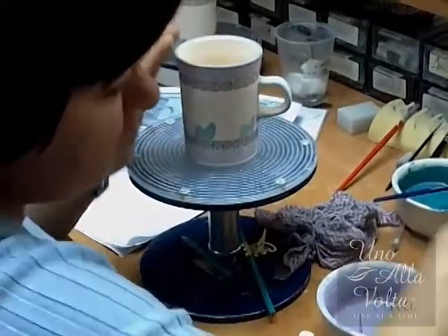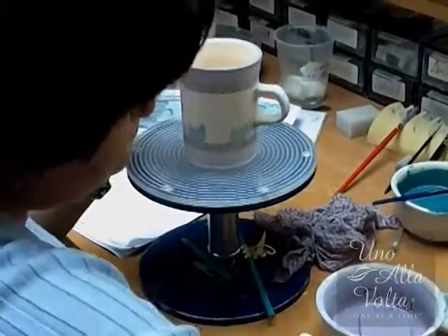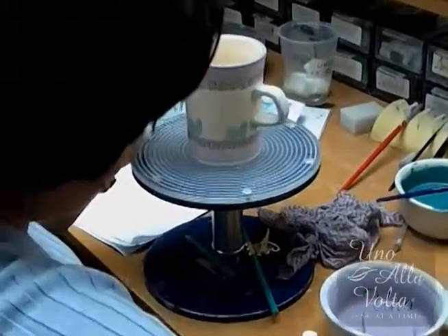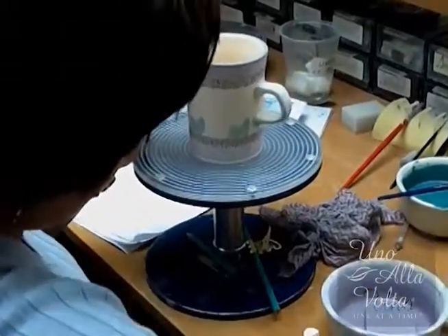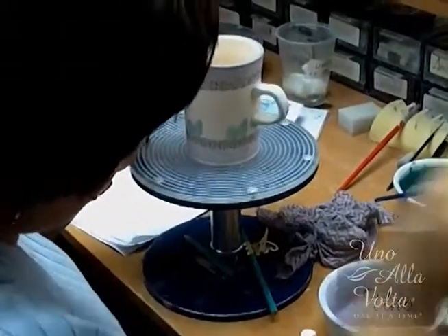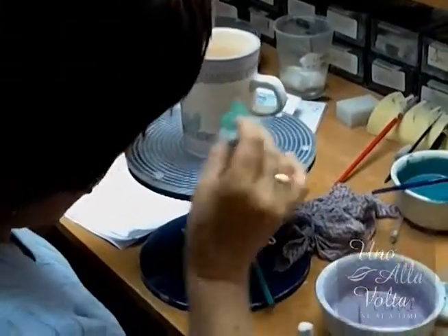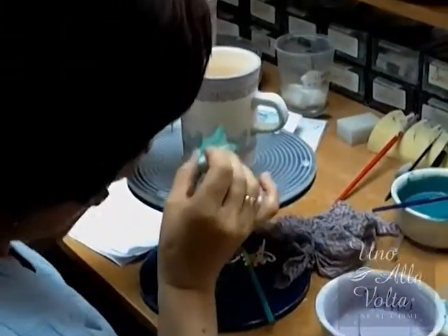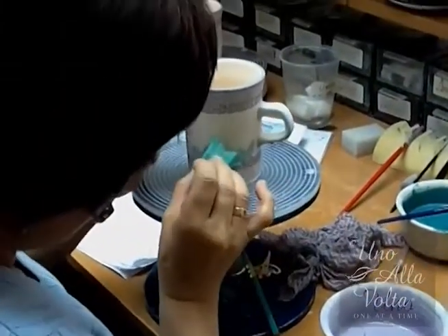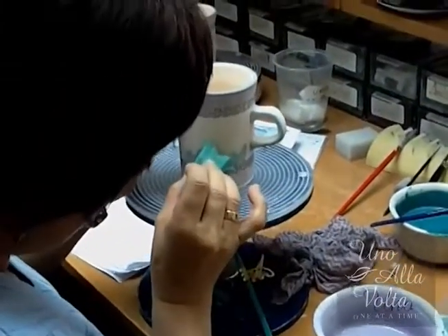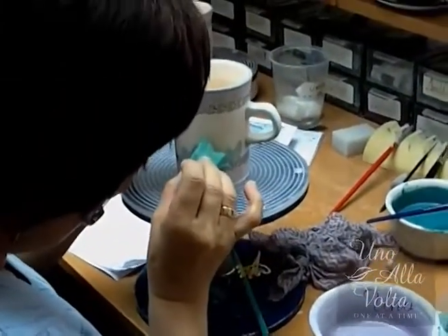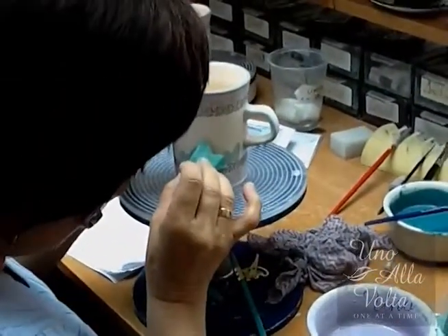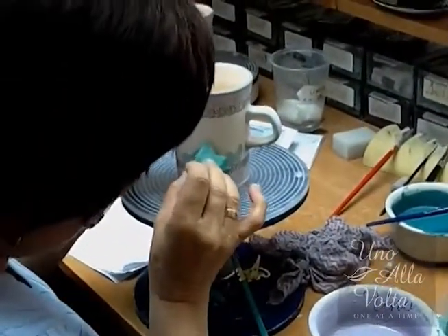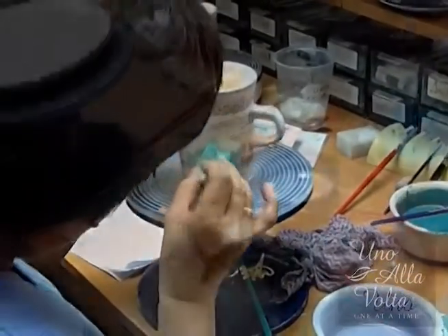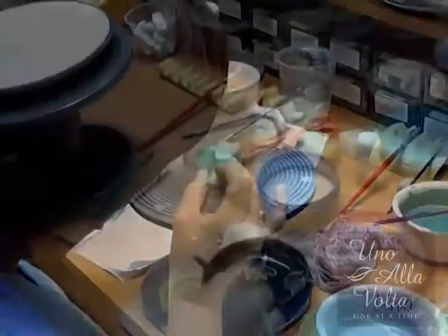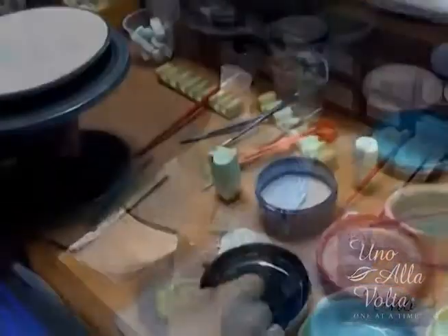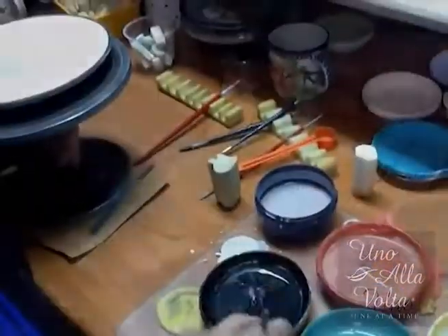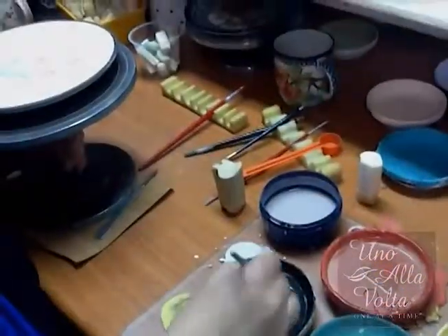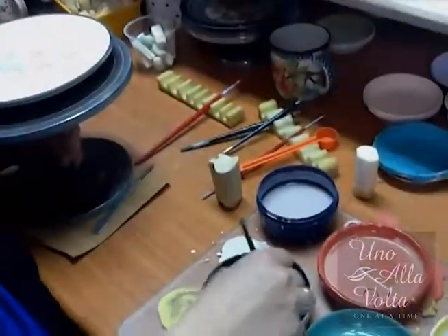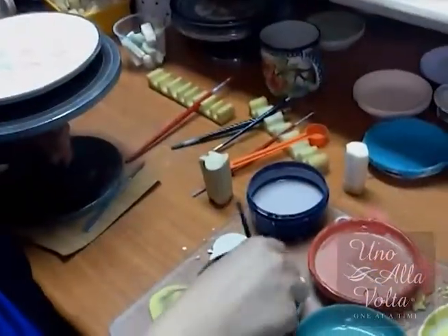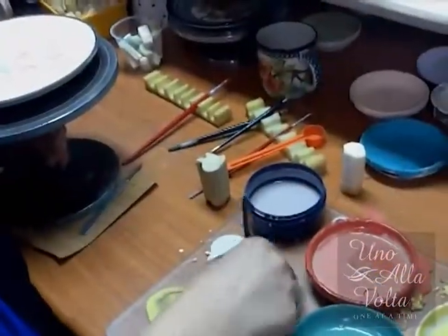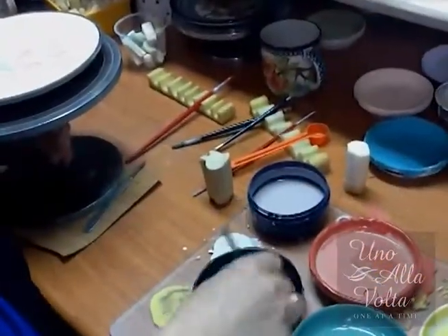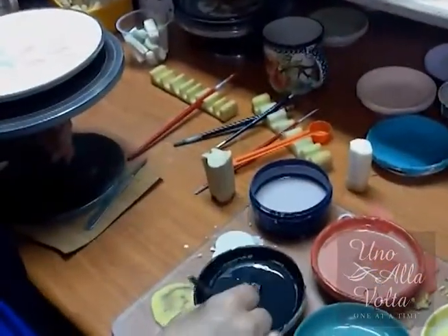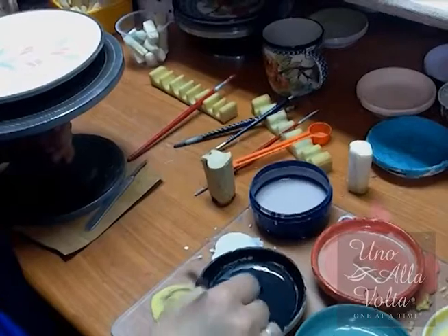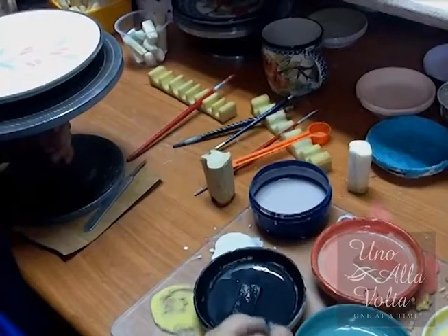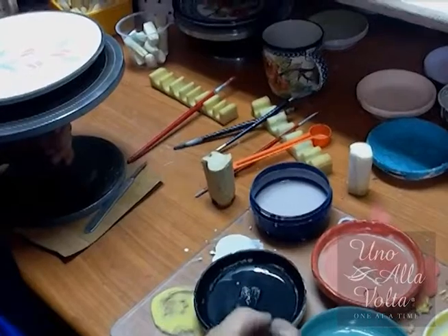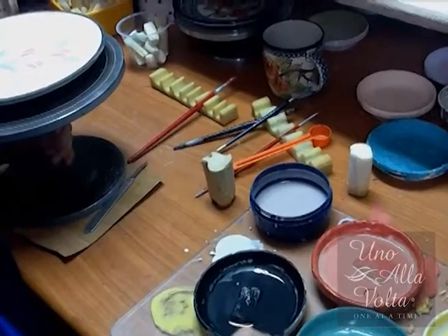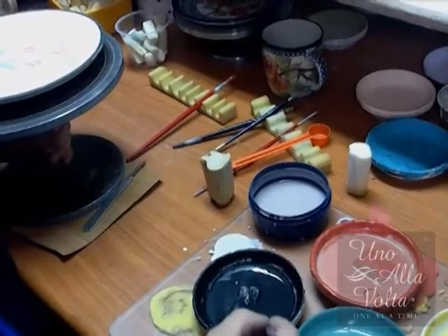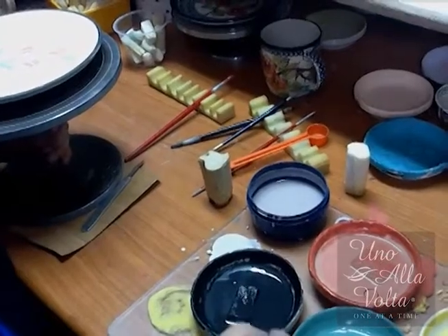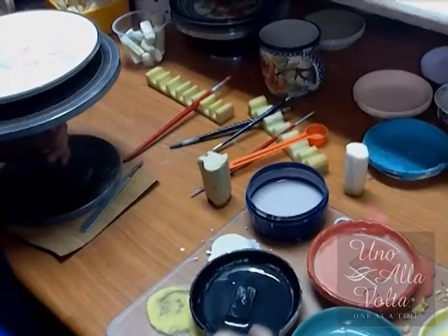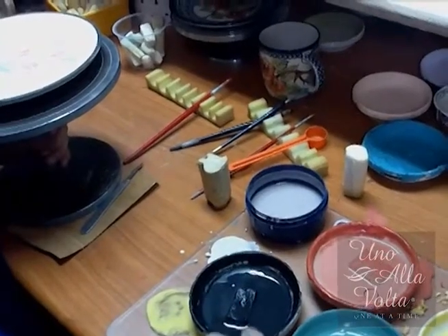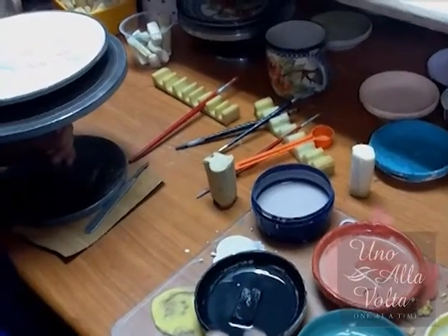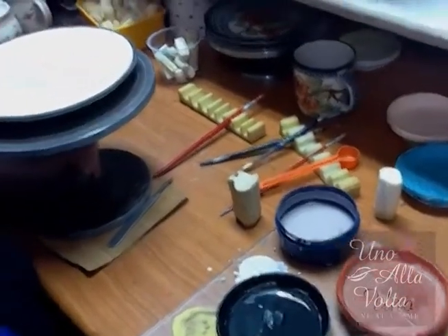Many of the more complex designs cannot be done with sponge alone, and our decorators deftly switch between sponges and brushes.